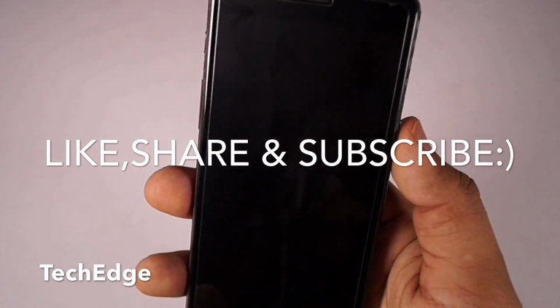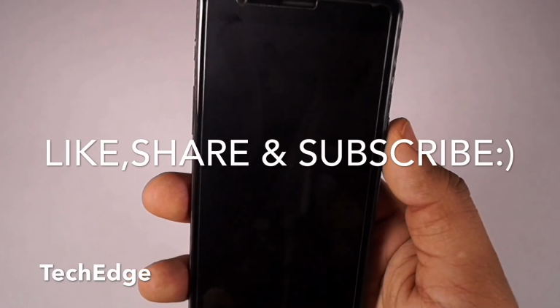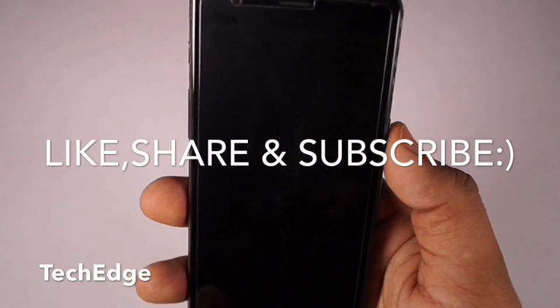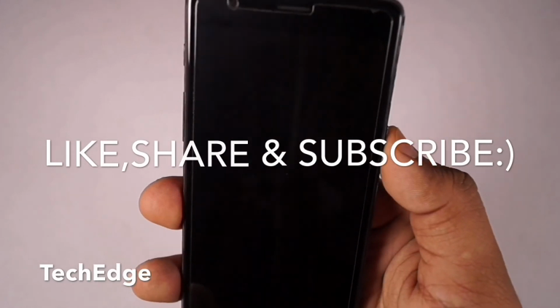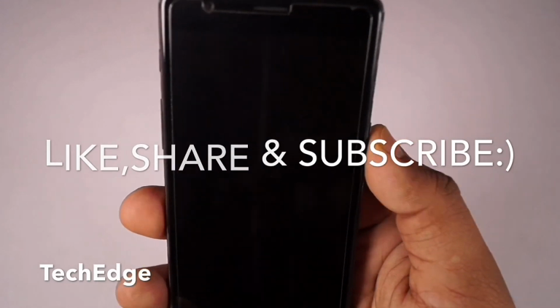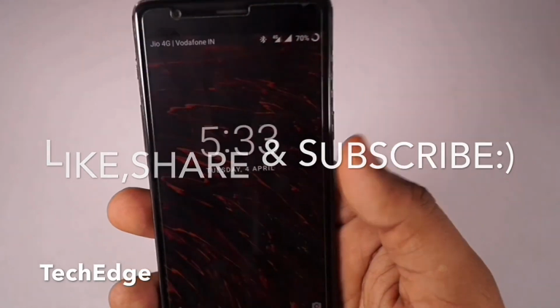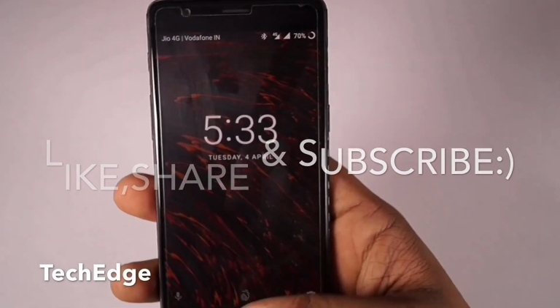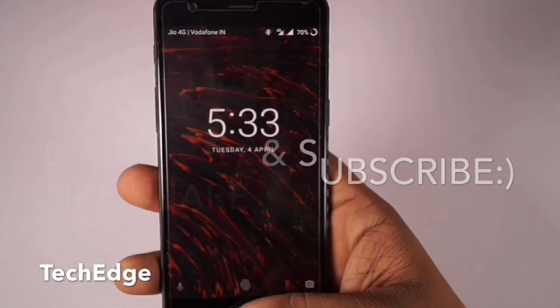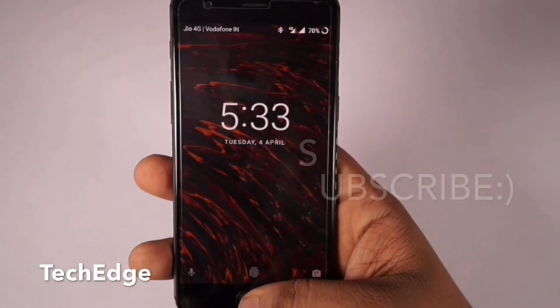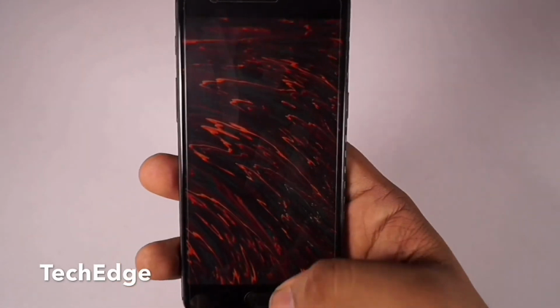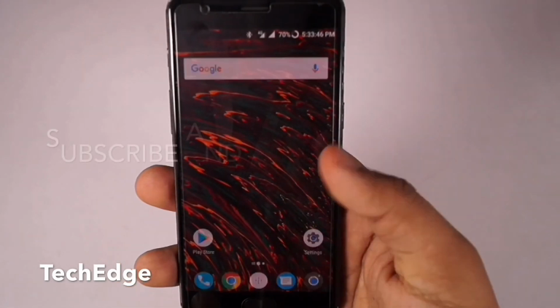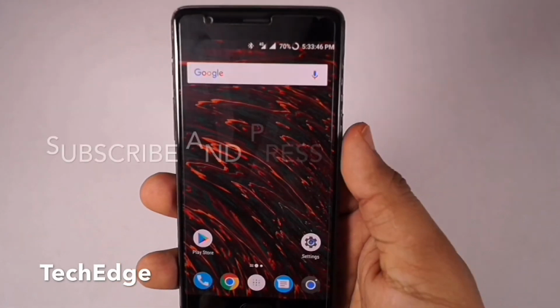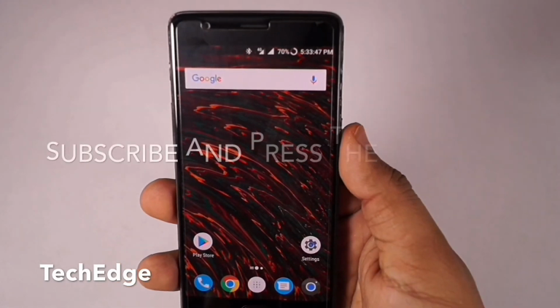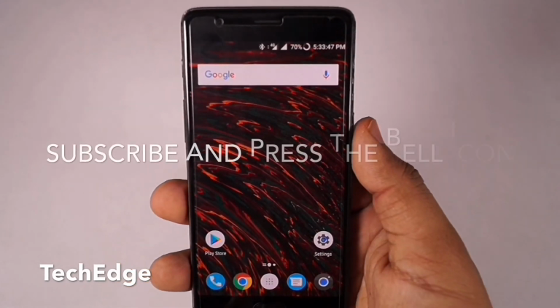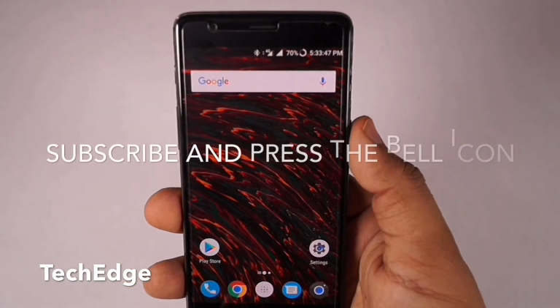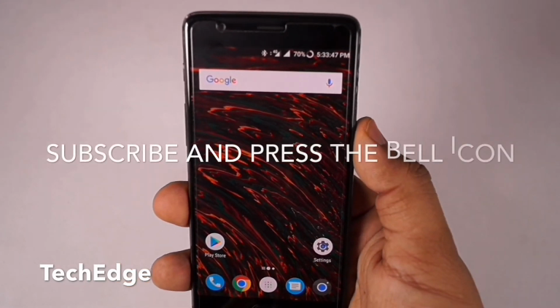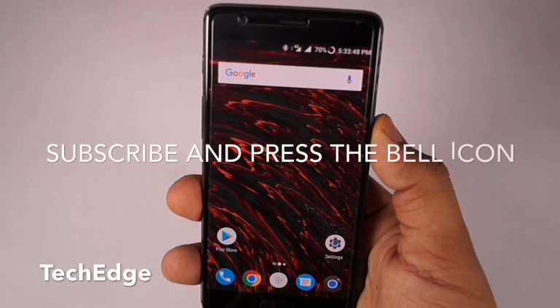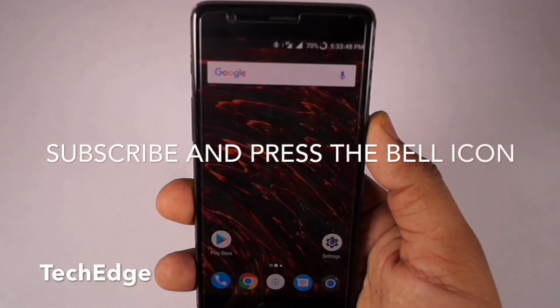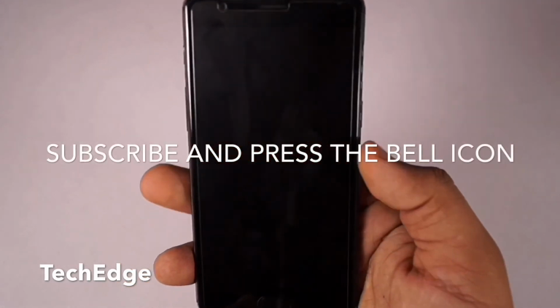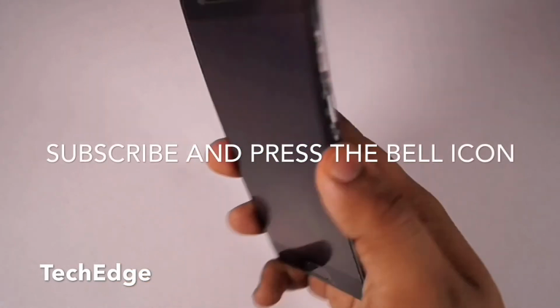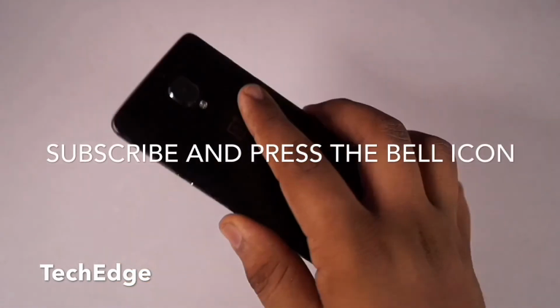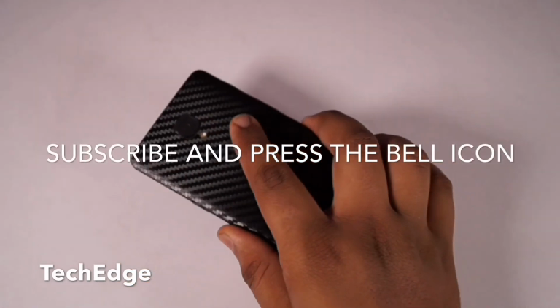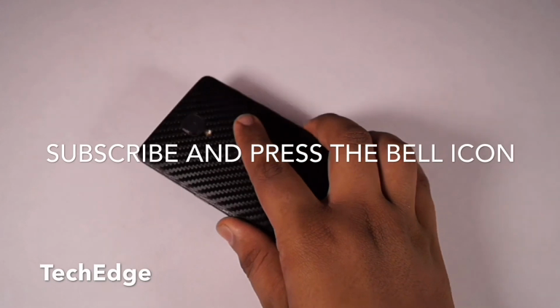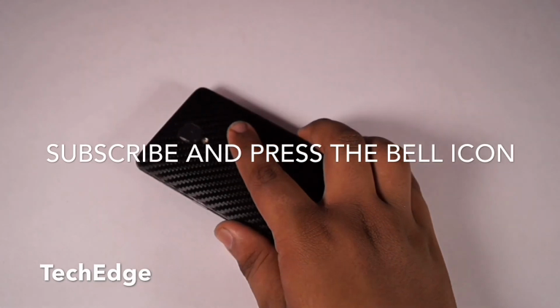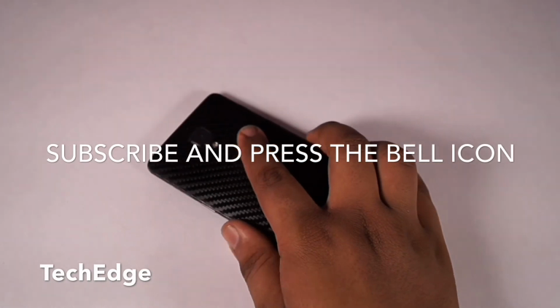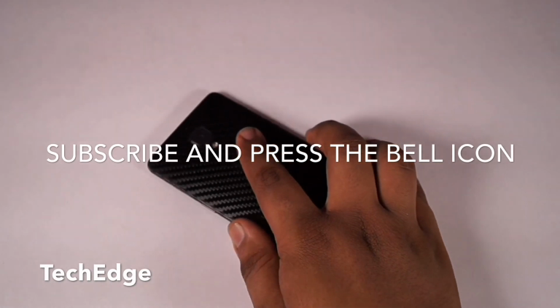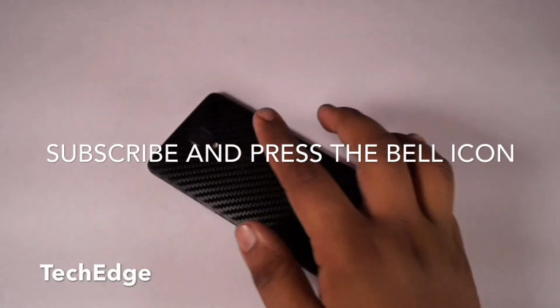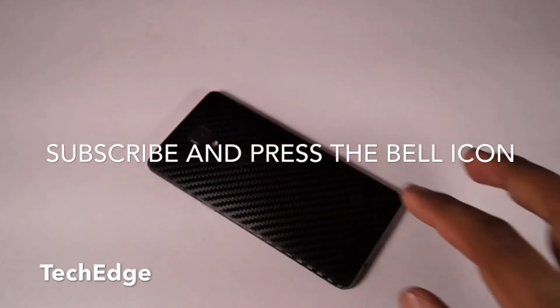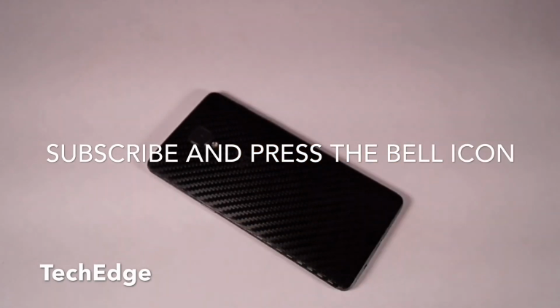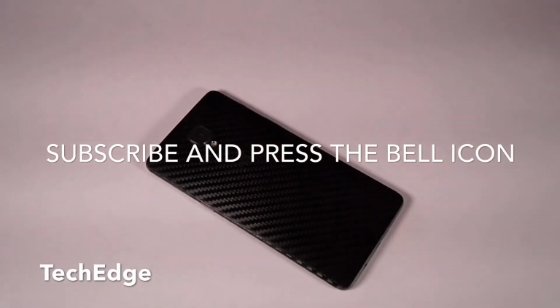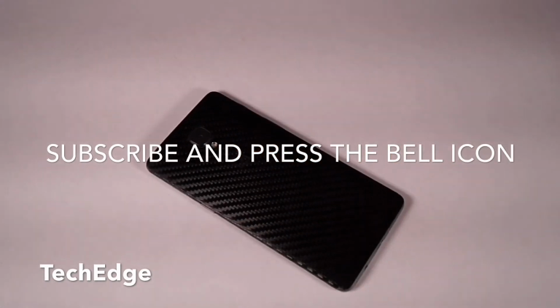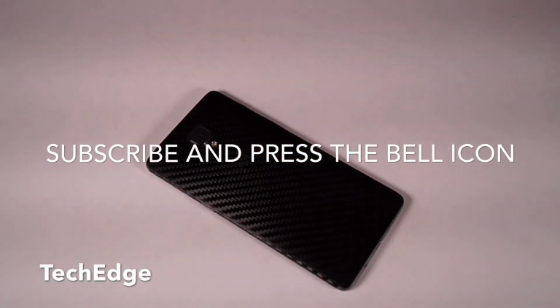That's it for this video. Do hit the like and subscribe button below and stay tuned for further videos. This is Yashpal signing out — peace.